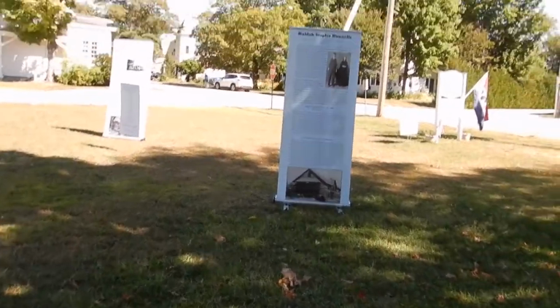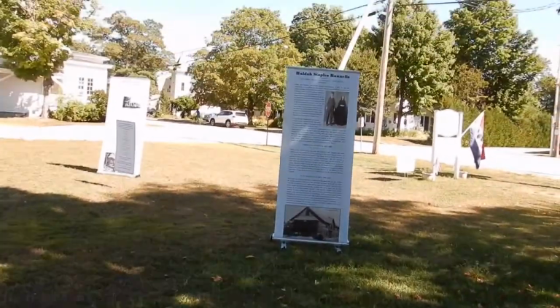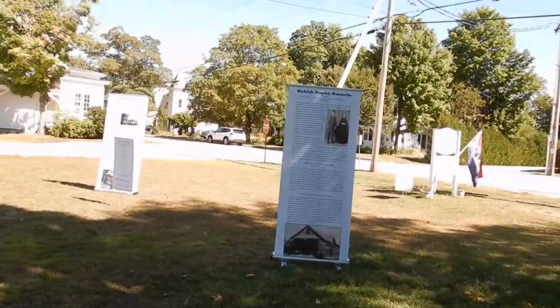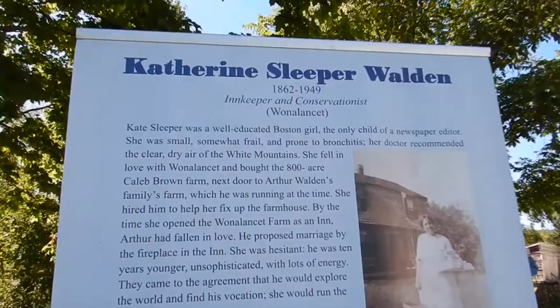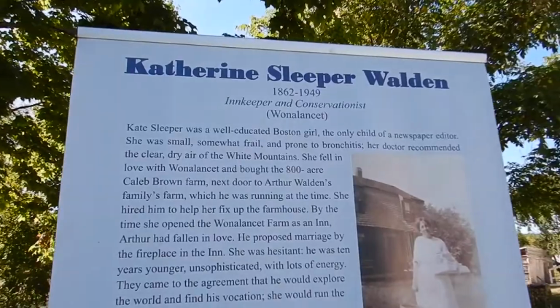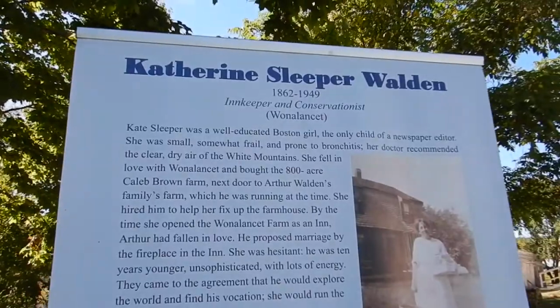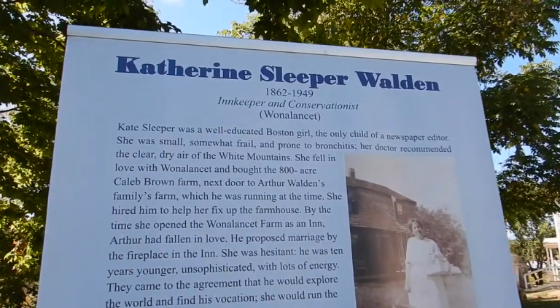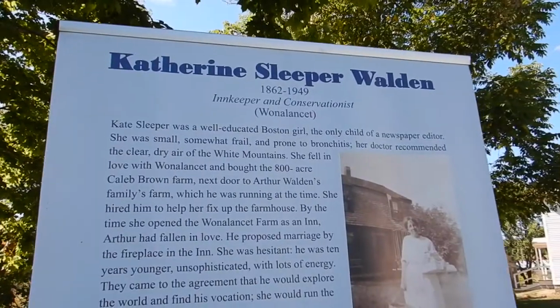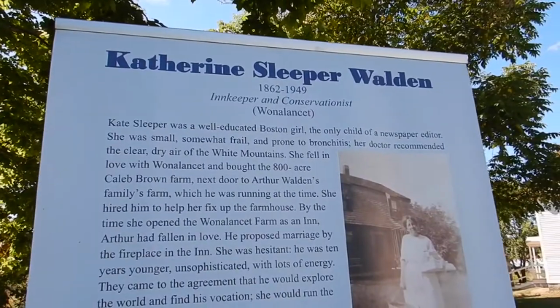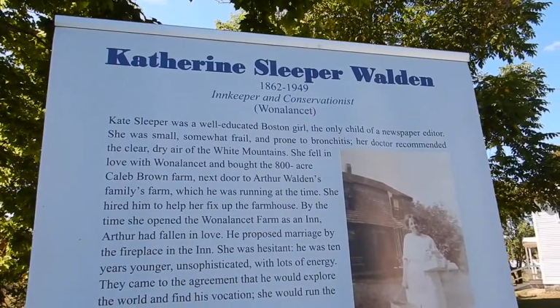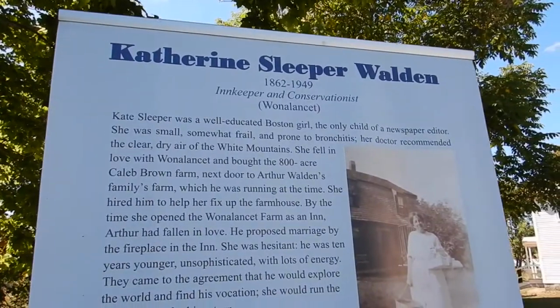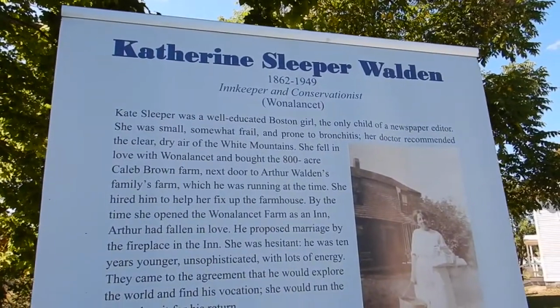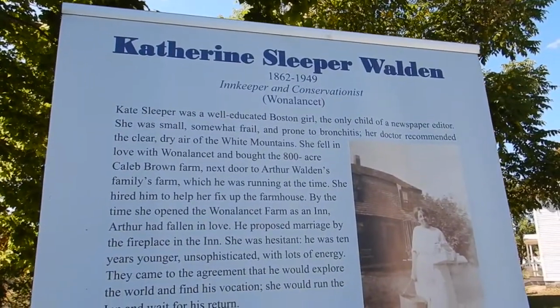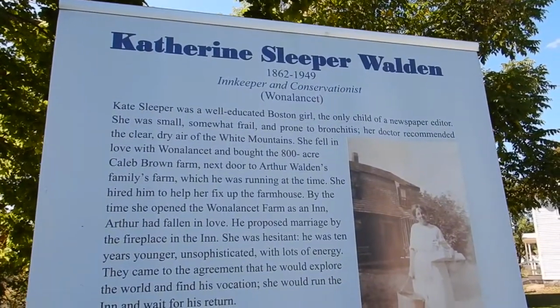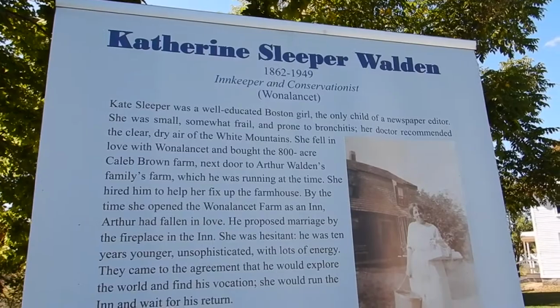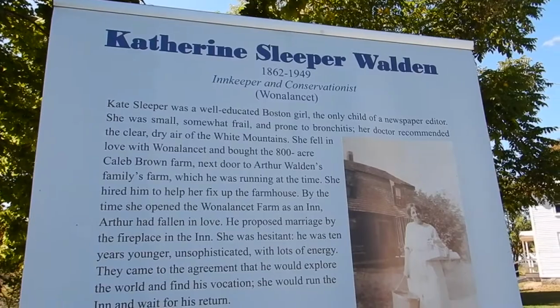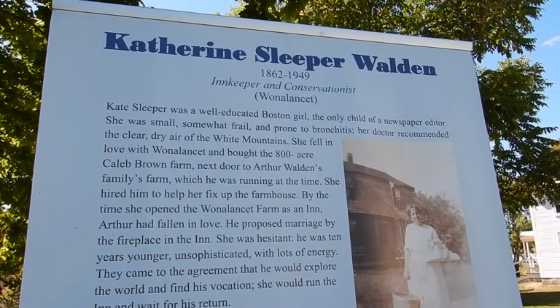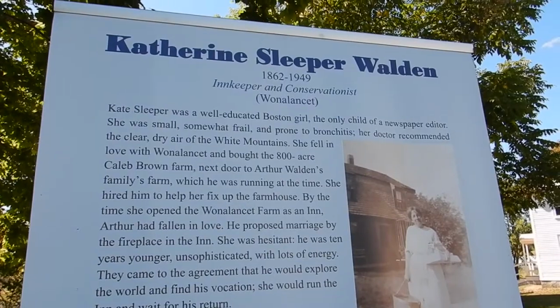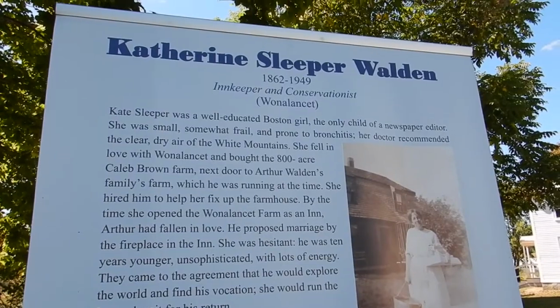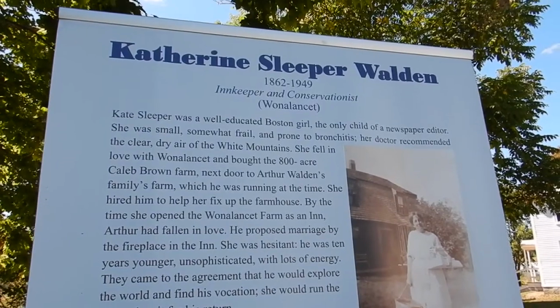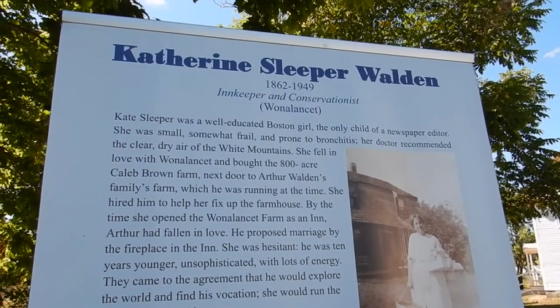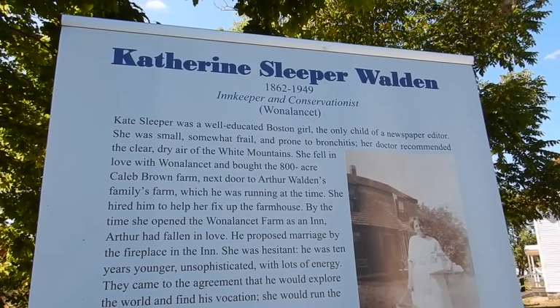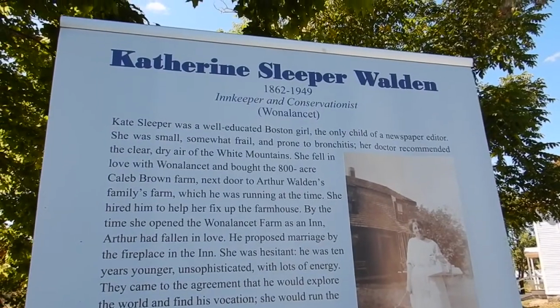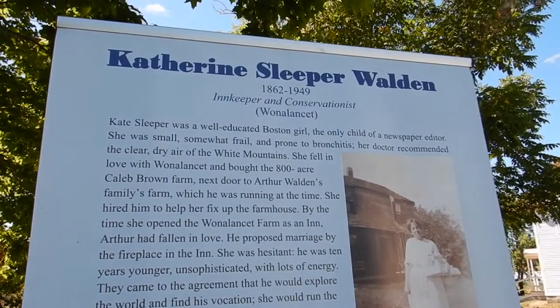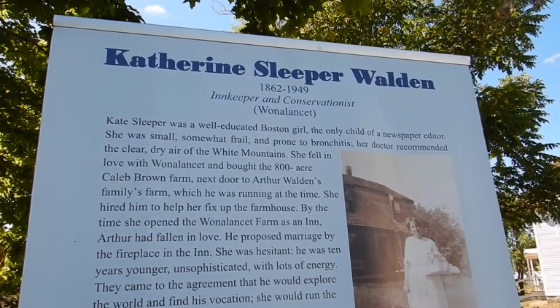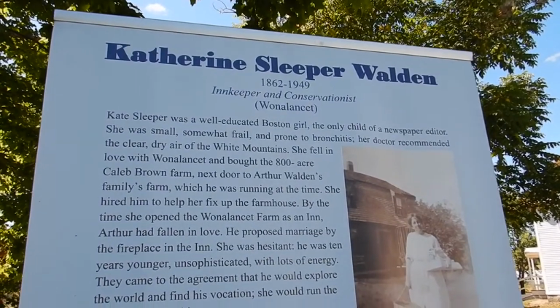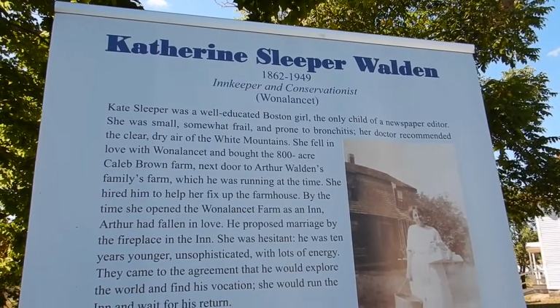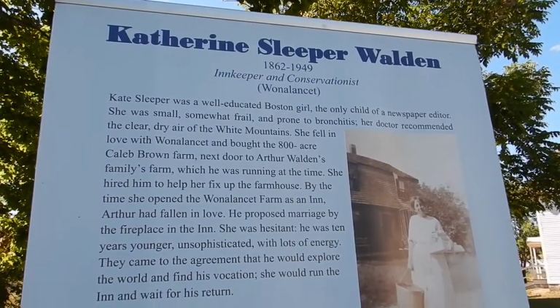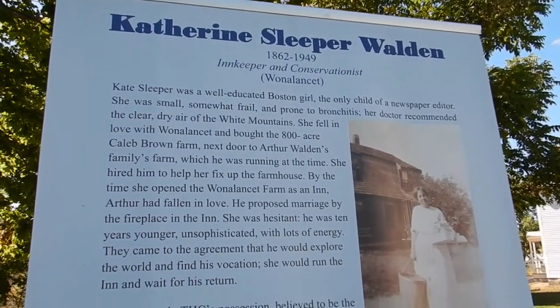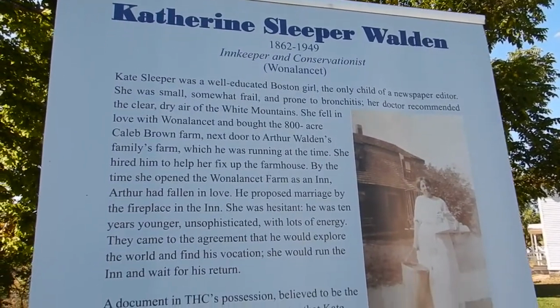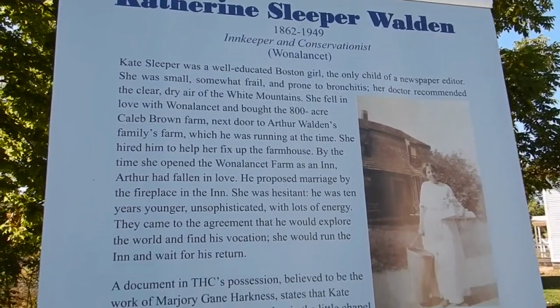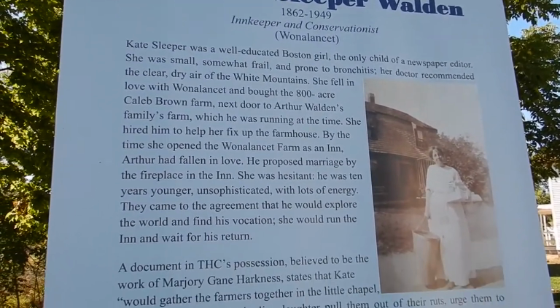That's him — he was an innkeeper and conservationist.